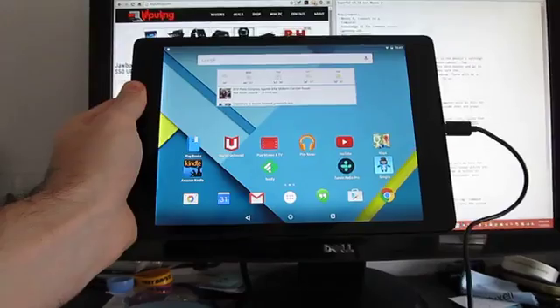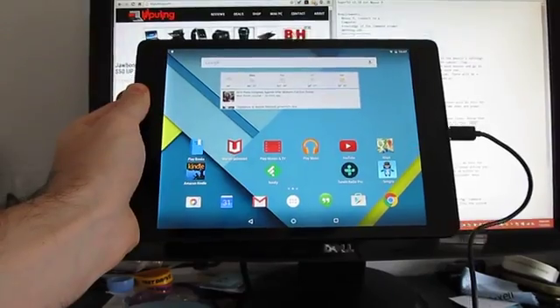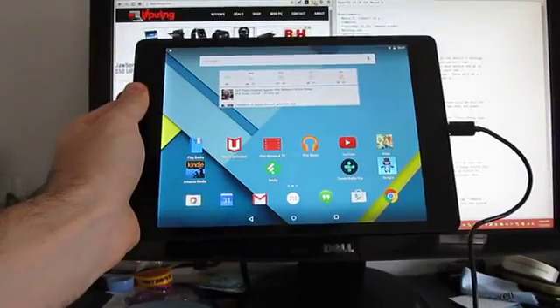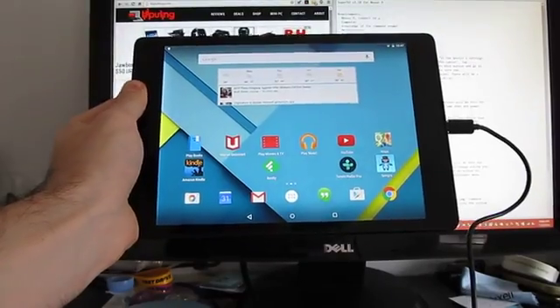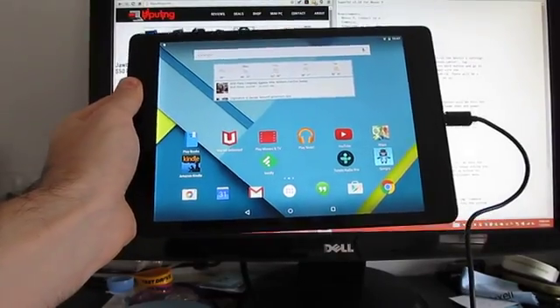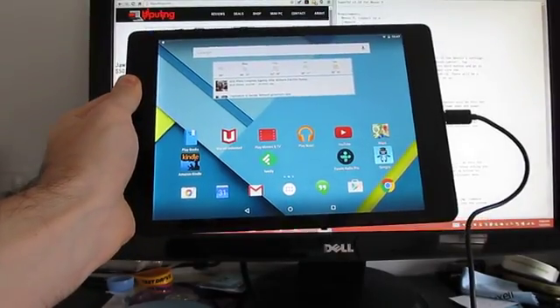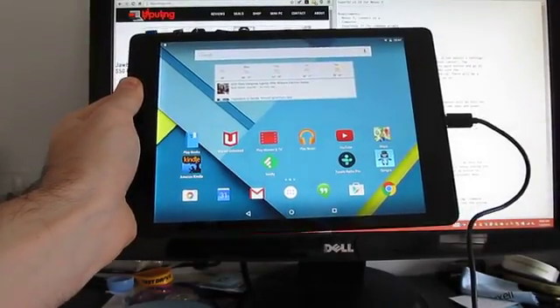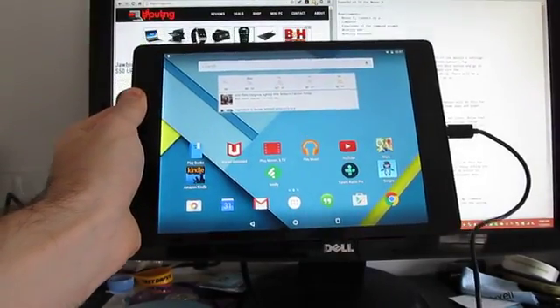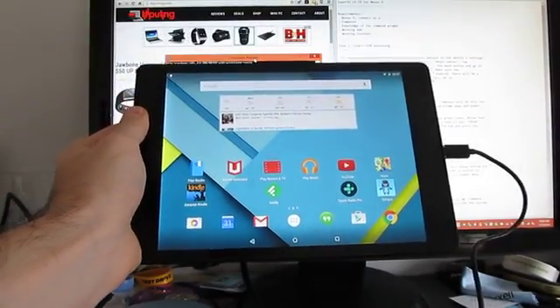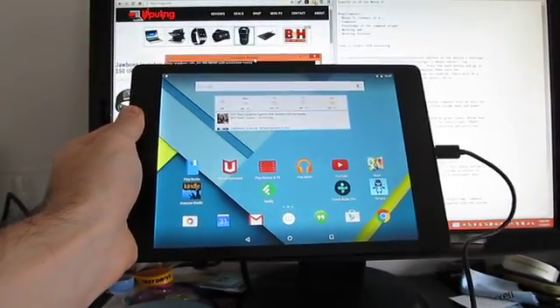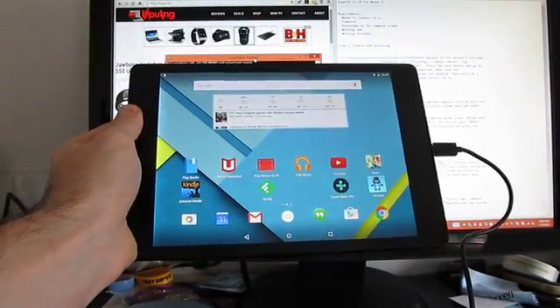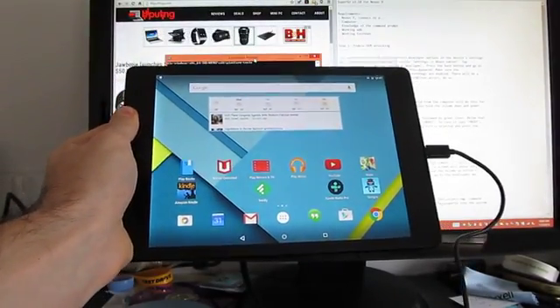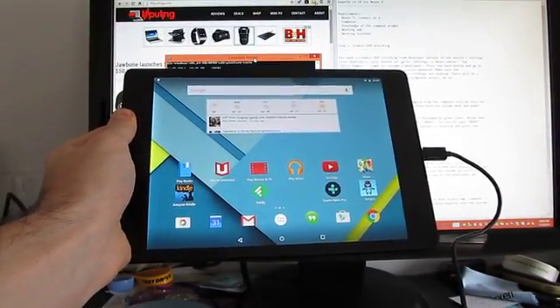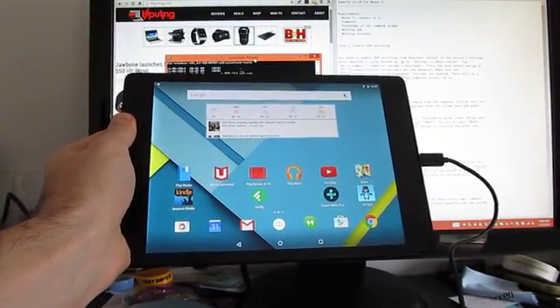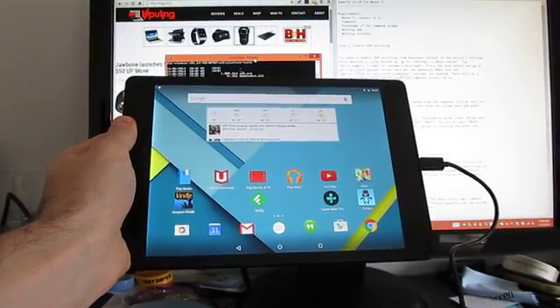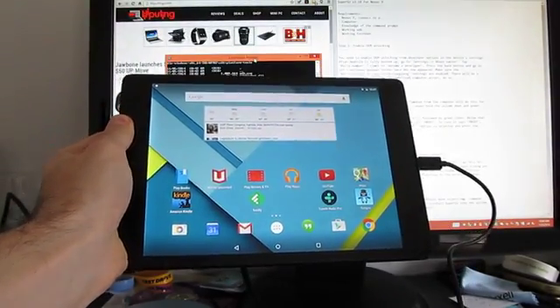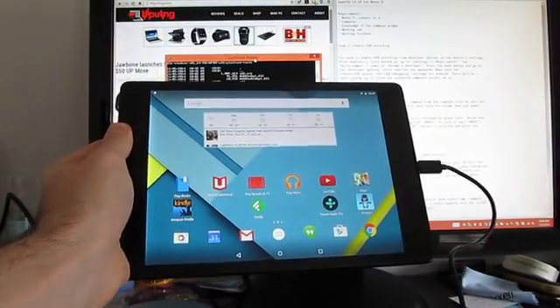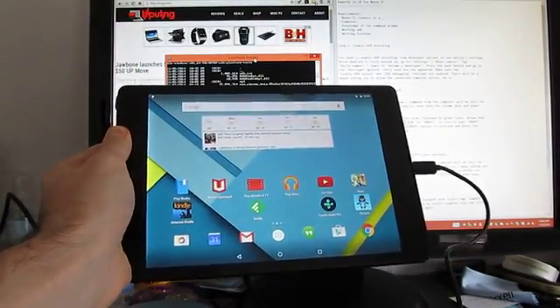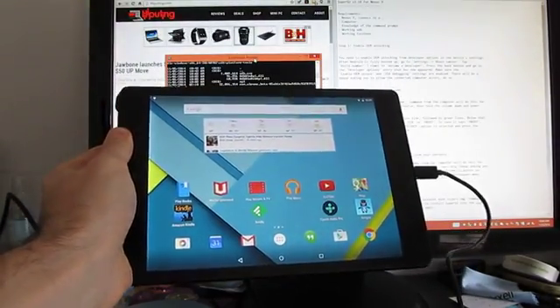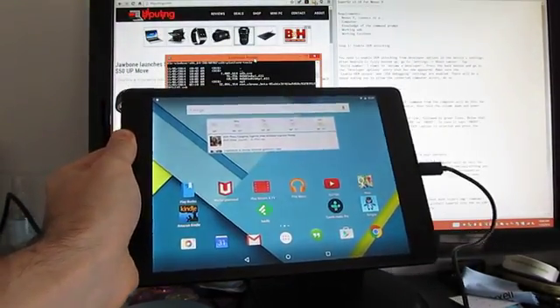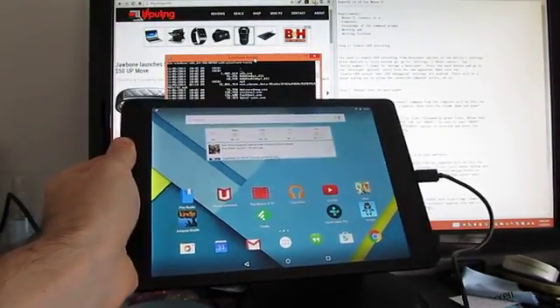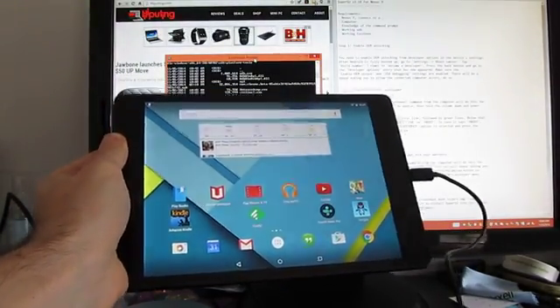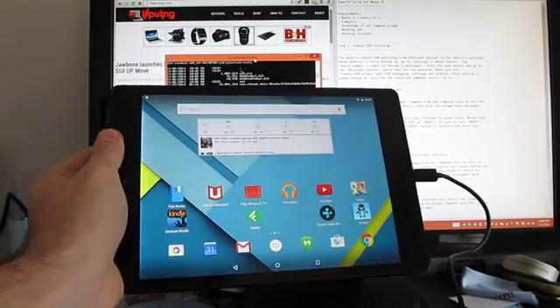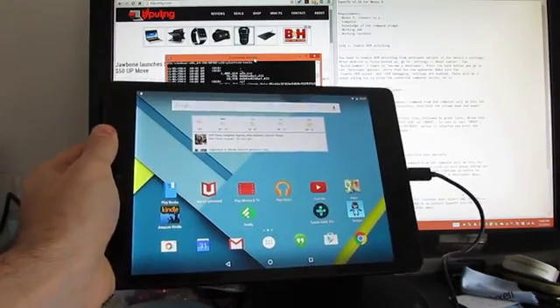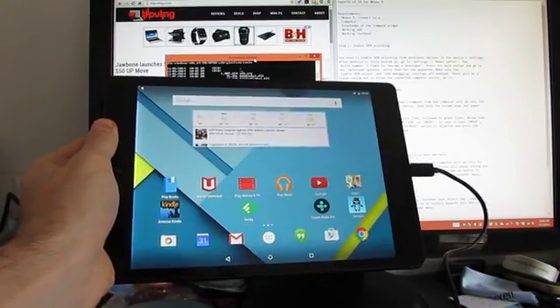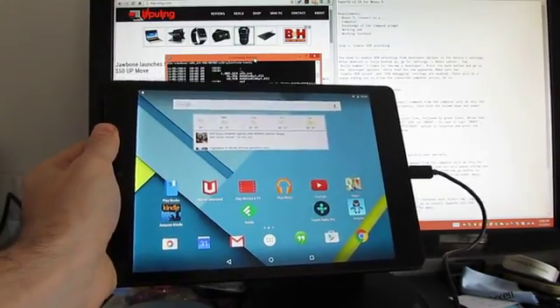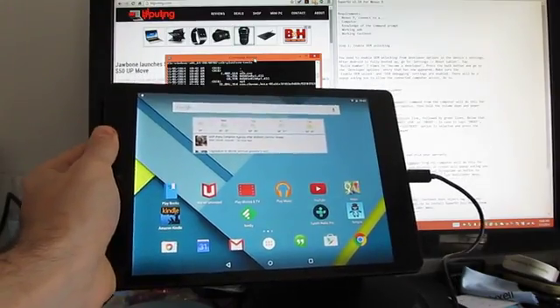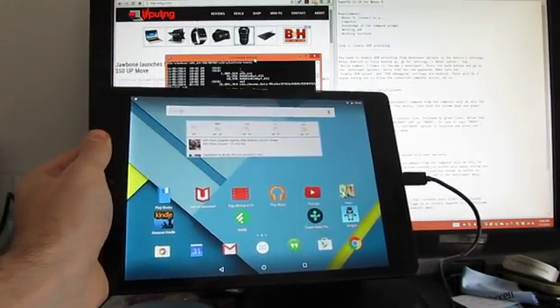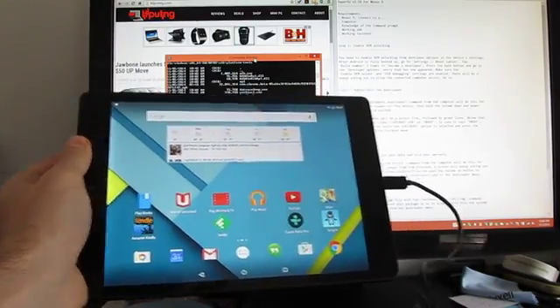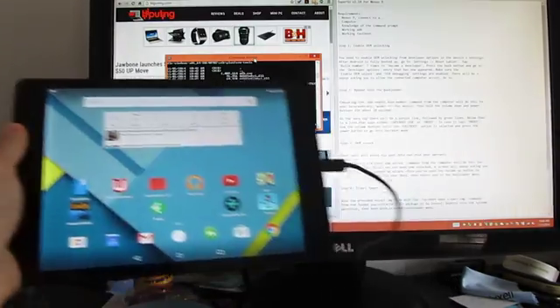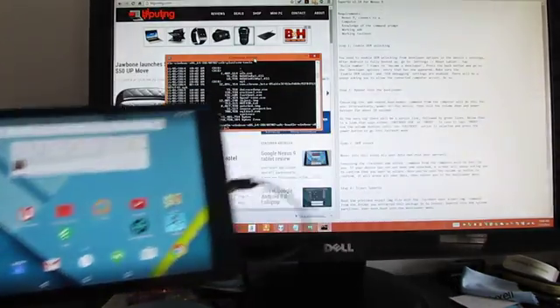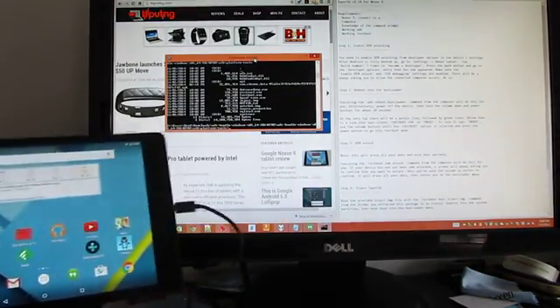Hi, this is Brad Linder with Lilliputing, and this is the Google Nexus 9 tablet, which is one of the first devices to ship with Android 5.0 Lollipop.